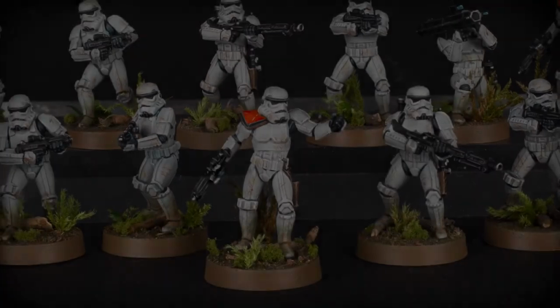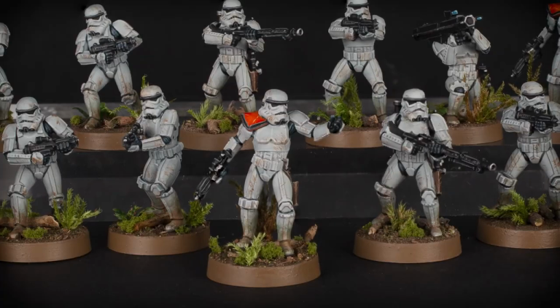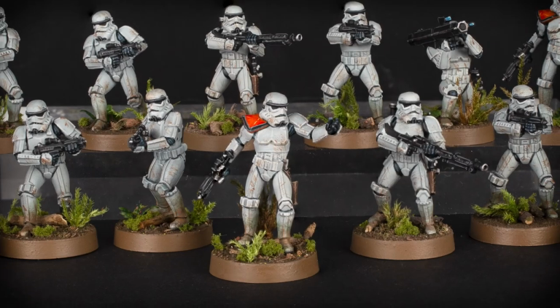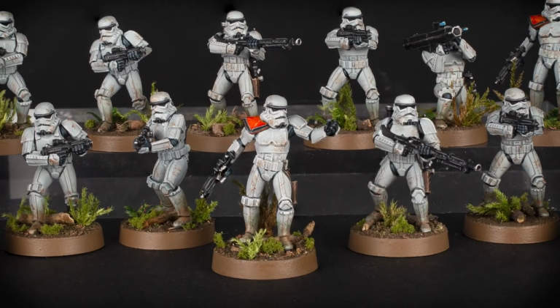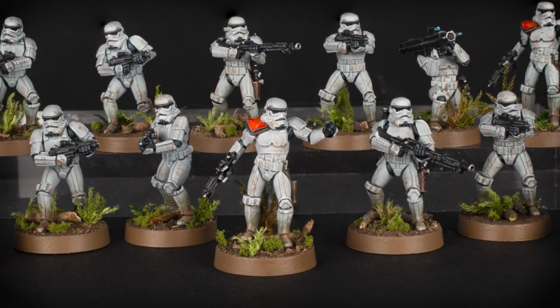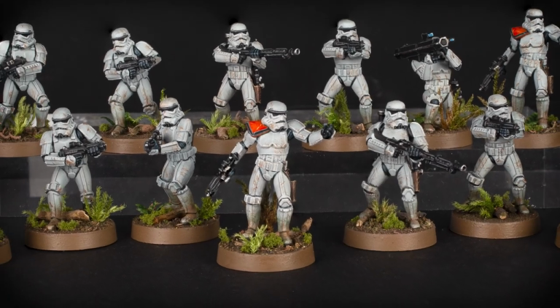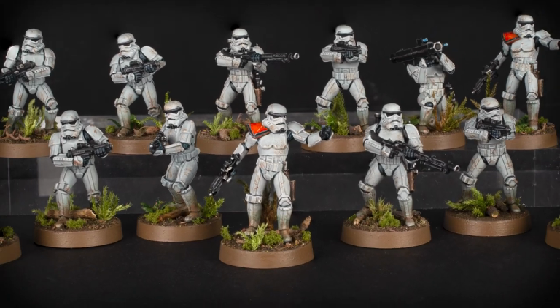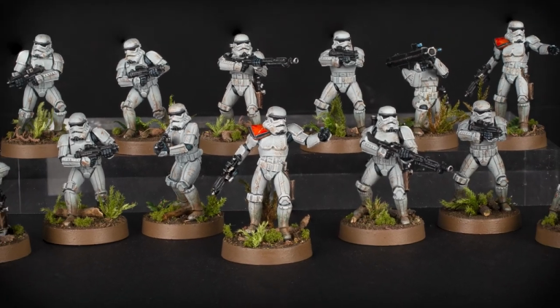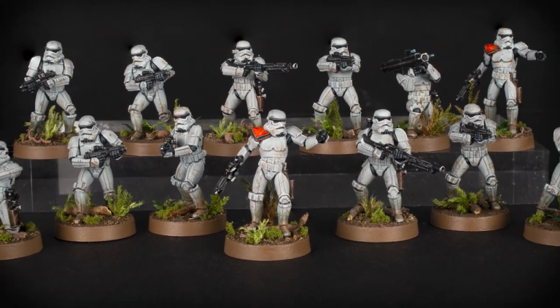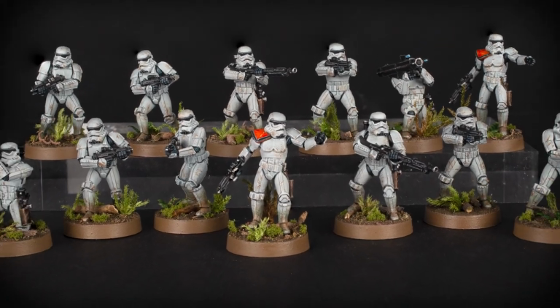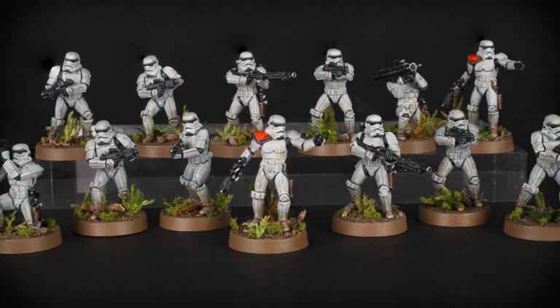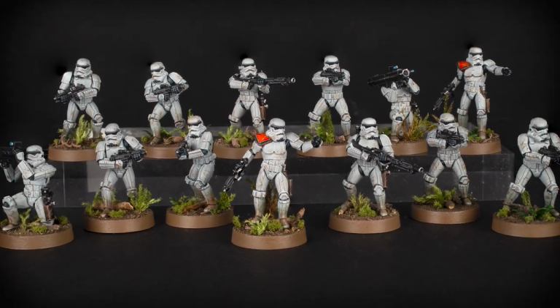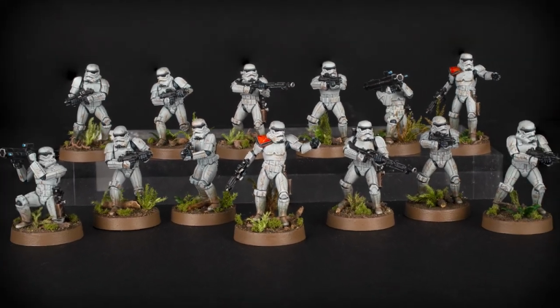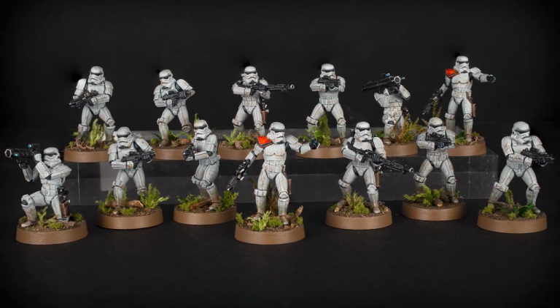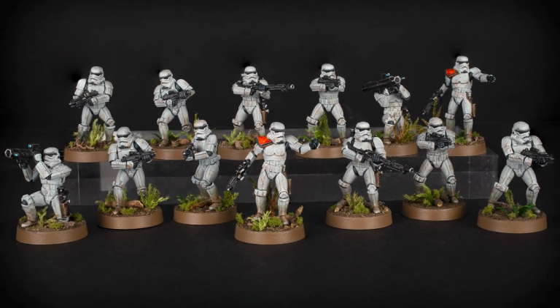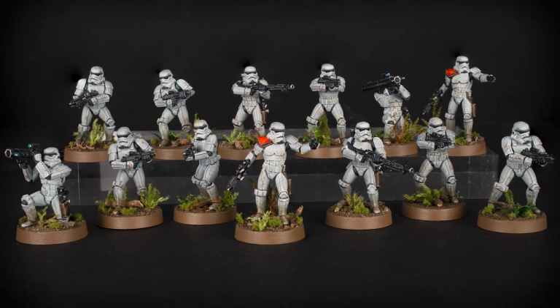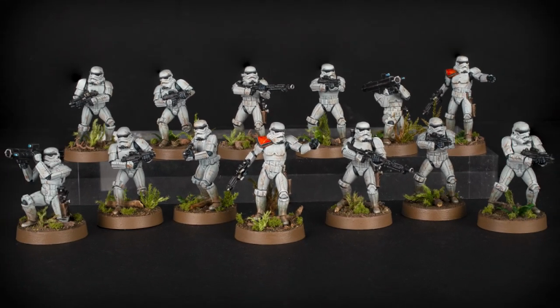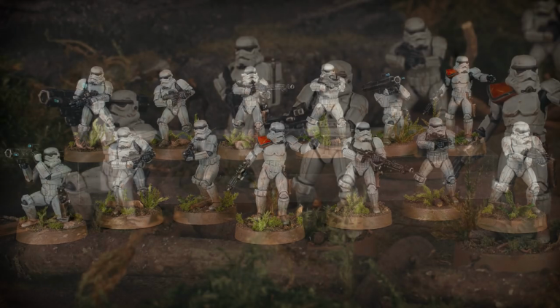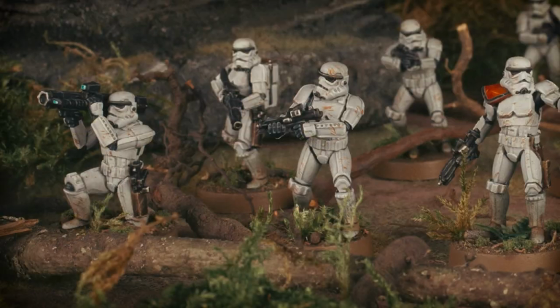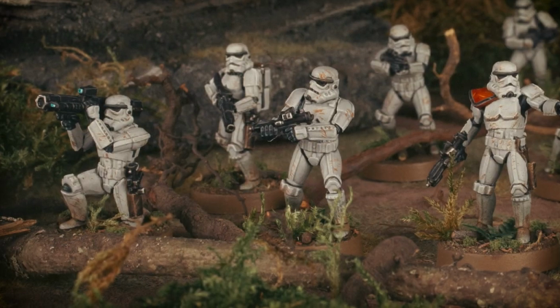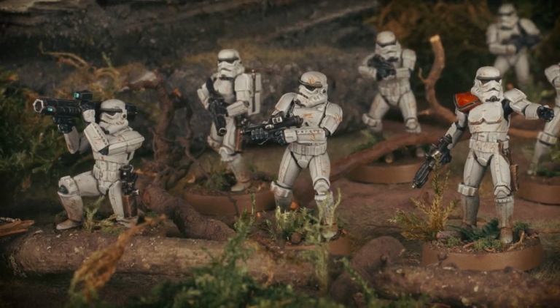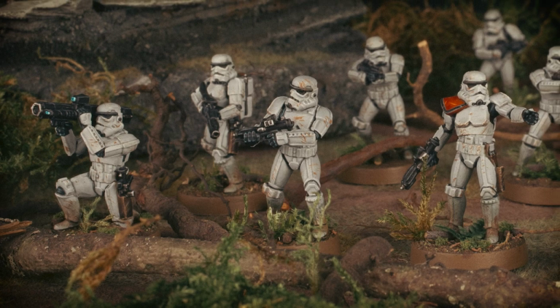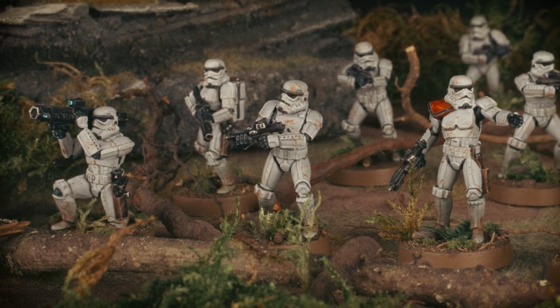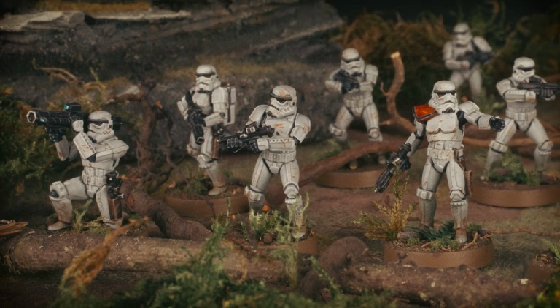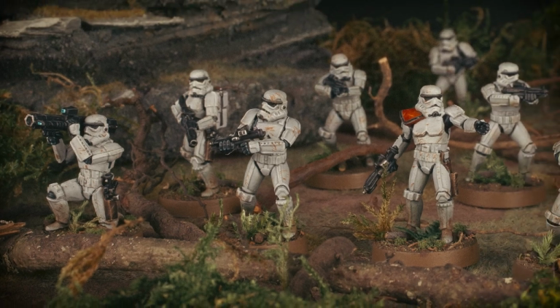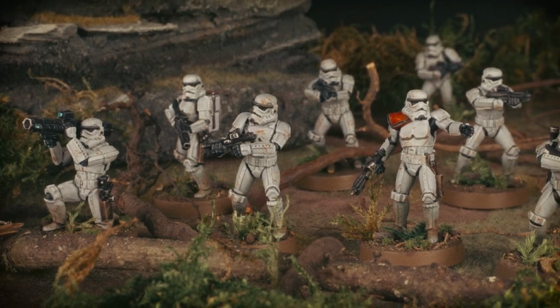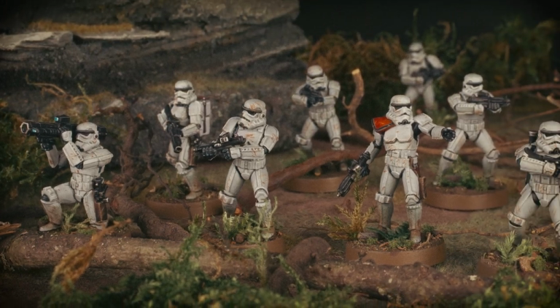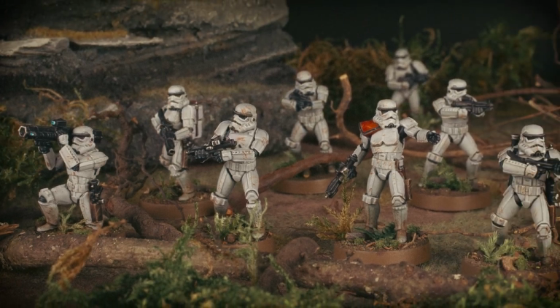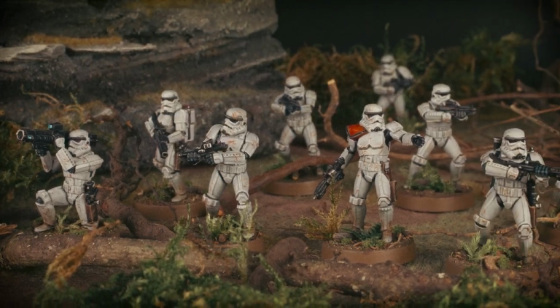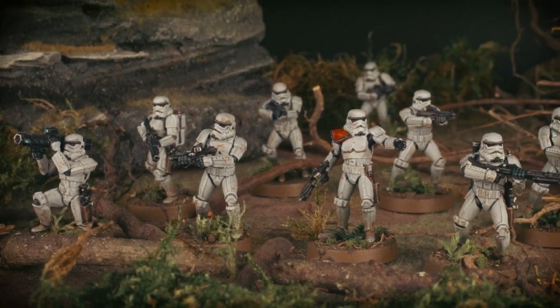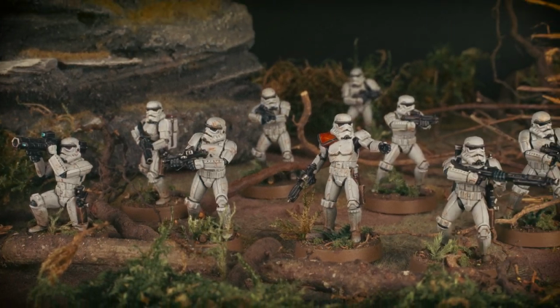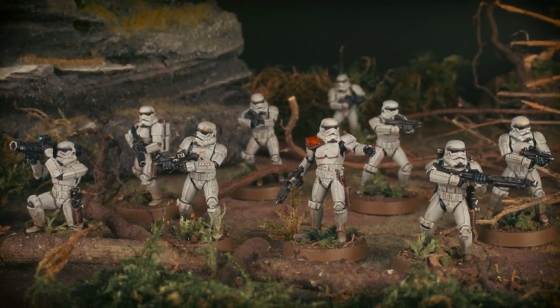The Emperor's finest, and the scourge of rebels everywhere. Today we will paint a Stormtrooper.